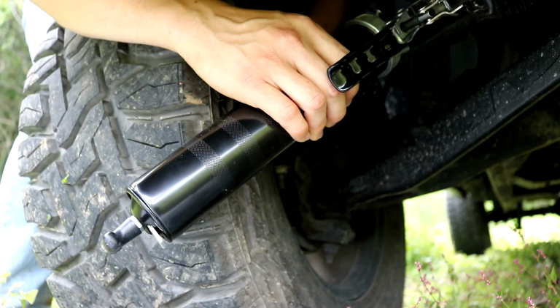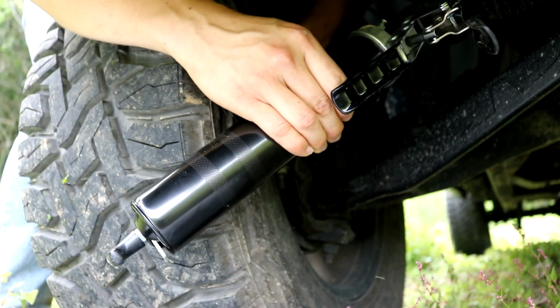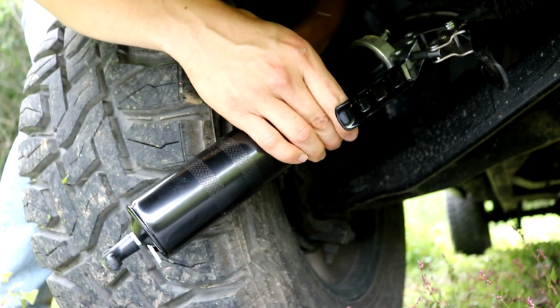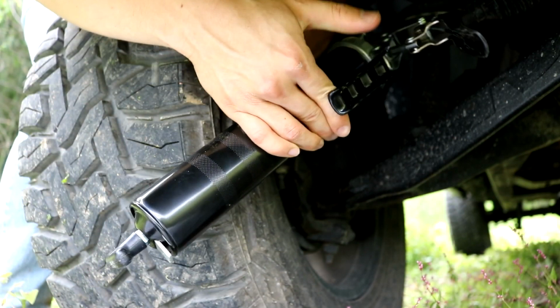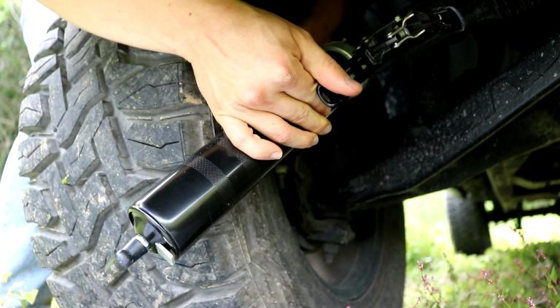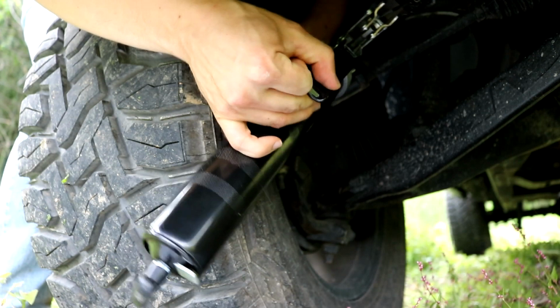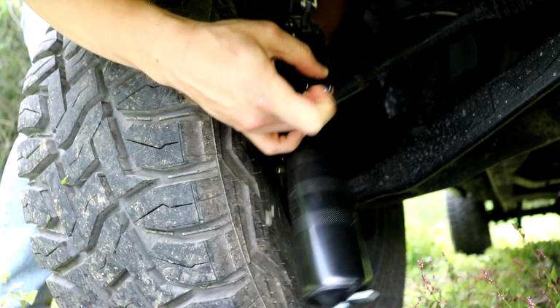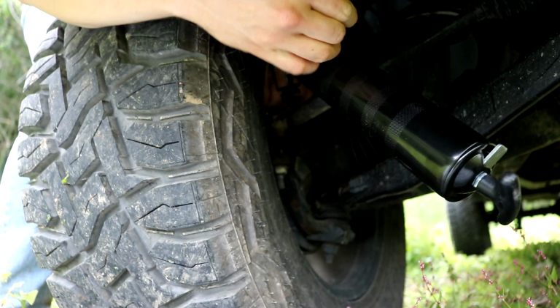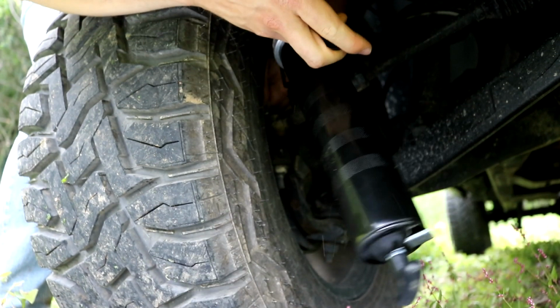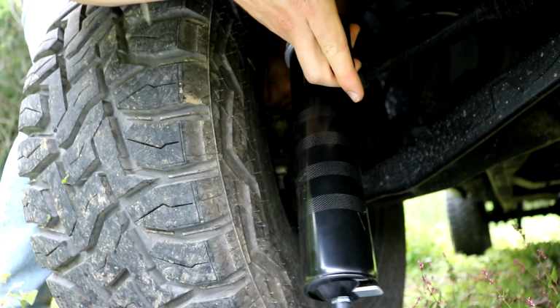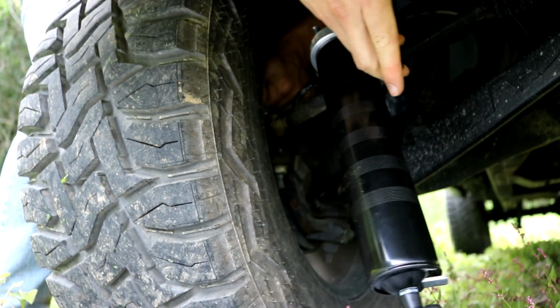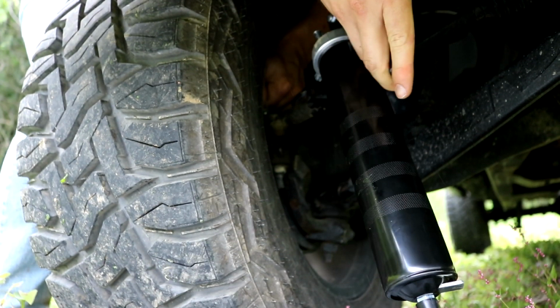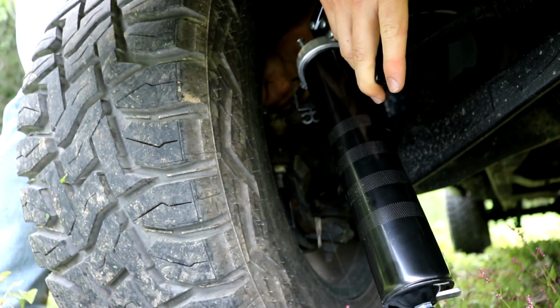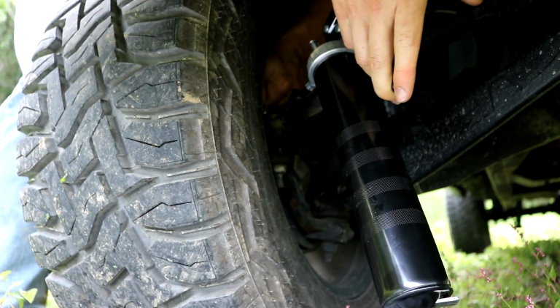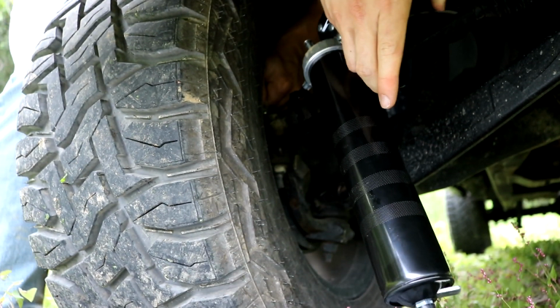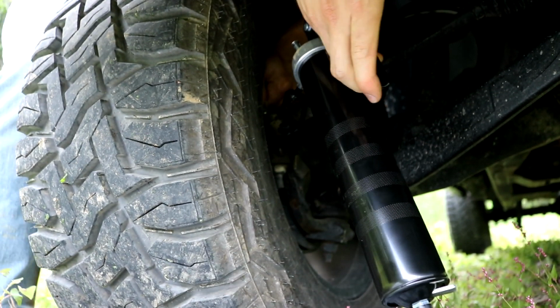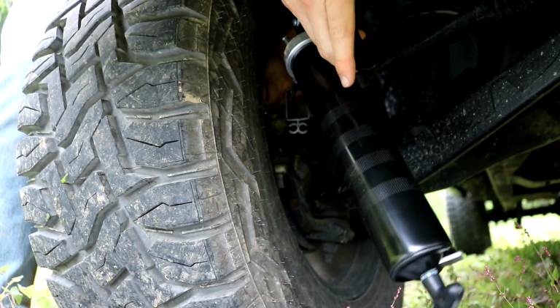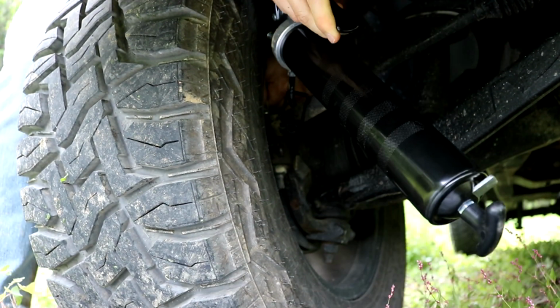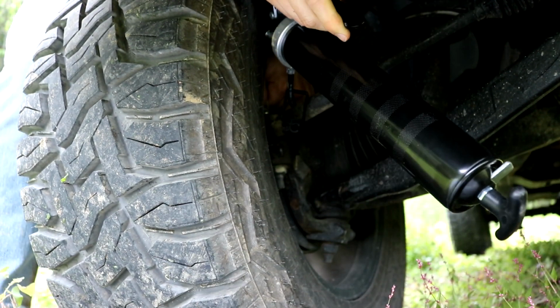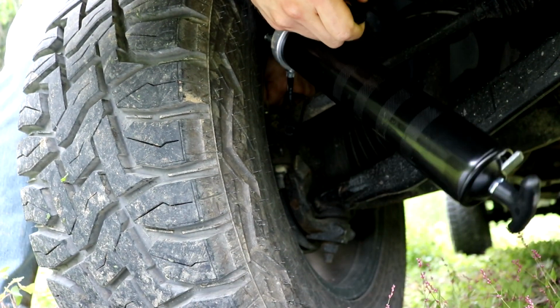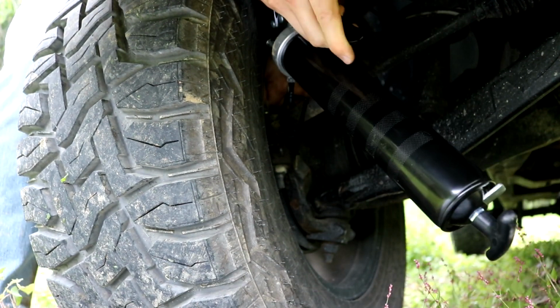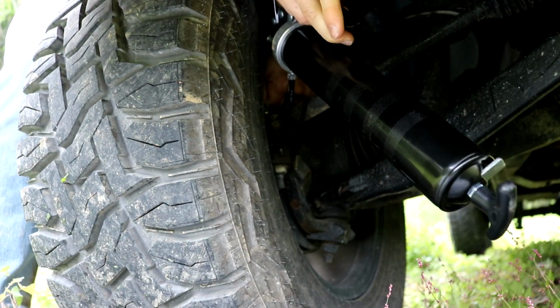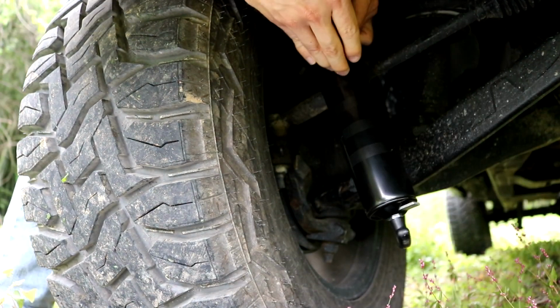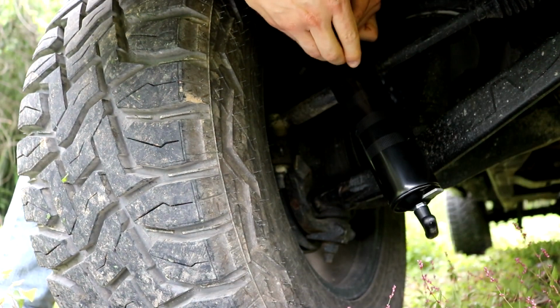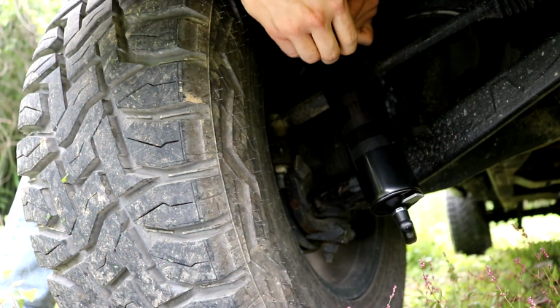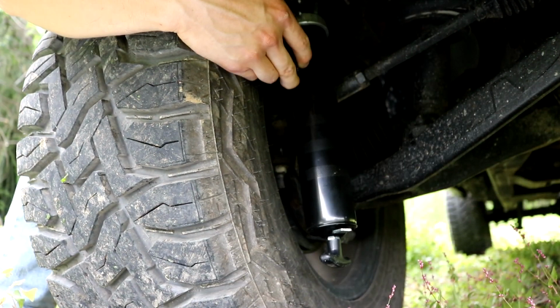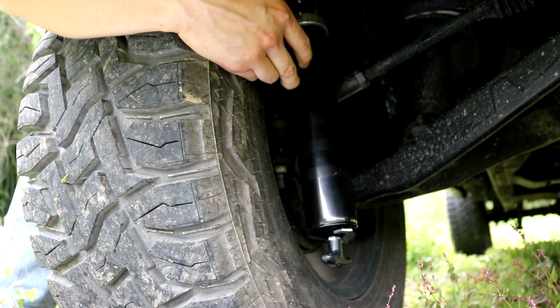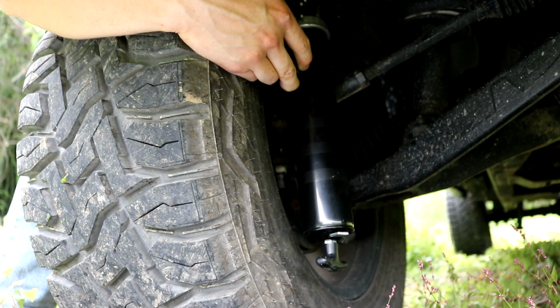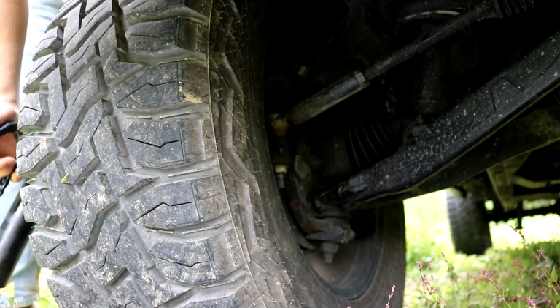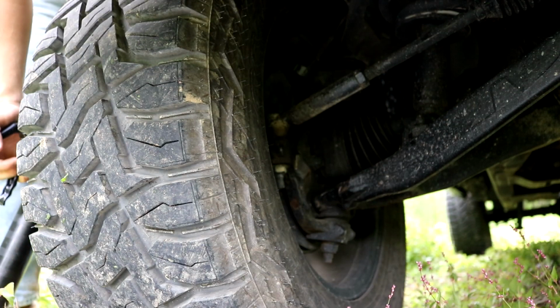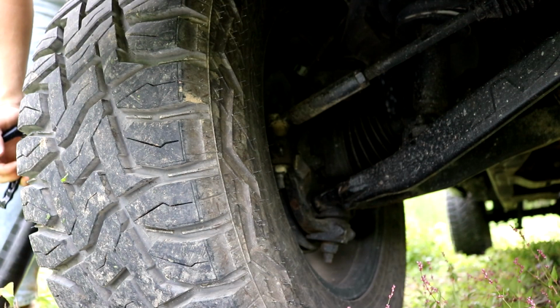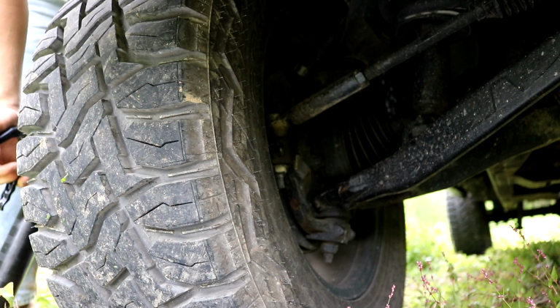All right, we're about to pump it now. Got it on there. About to pump it — one, two, one. That should do the trick.